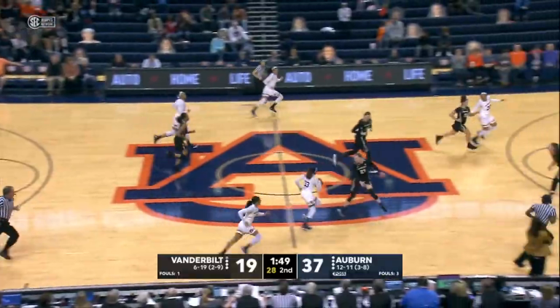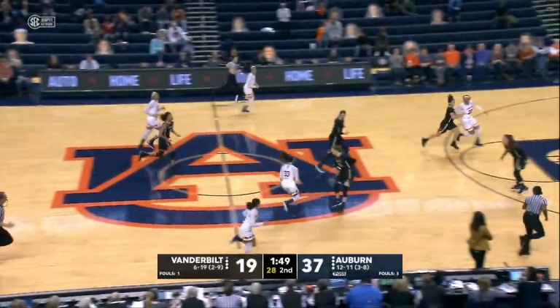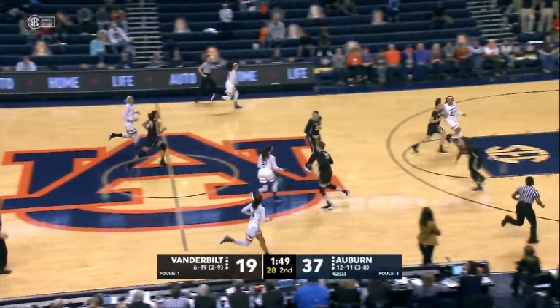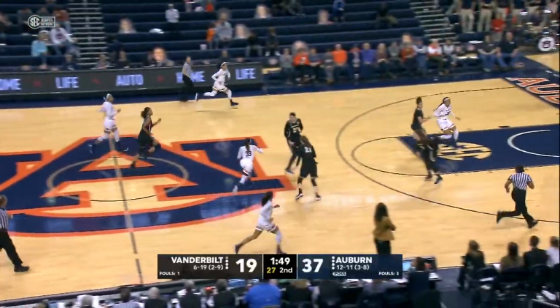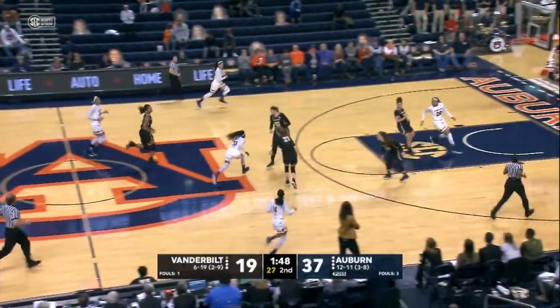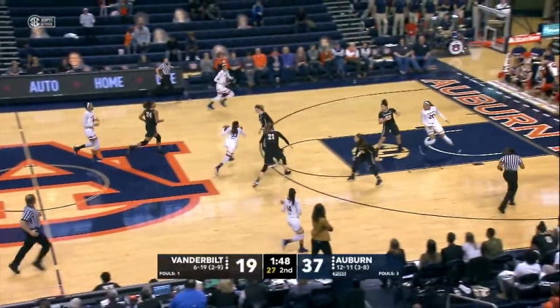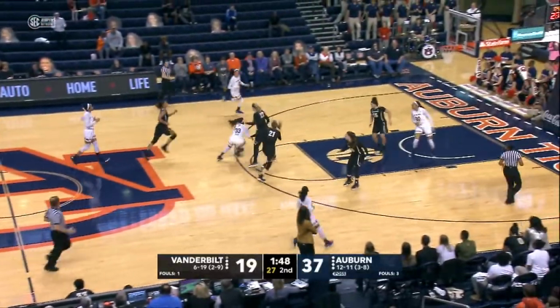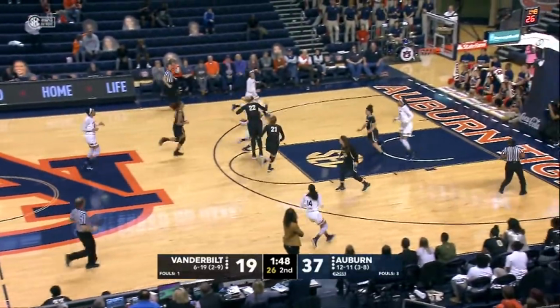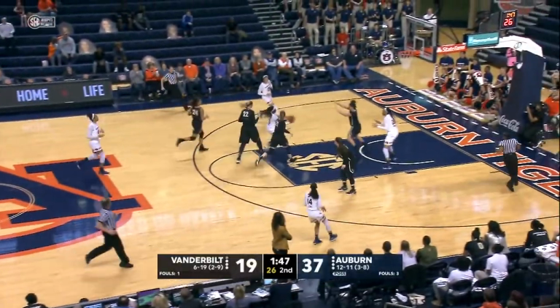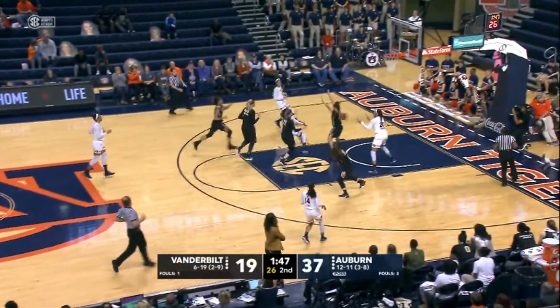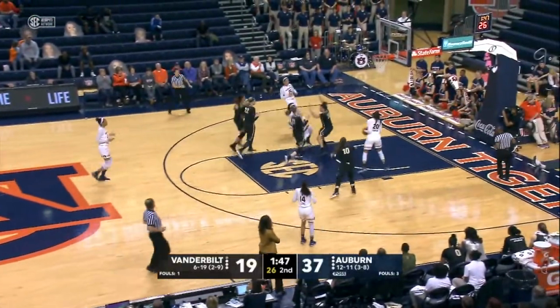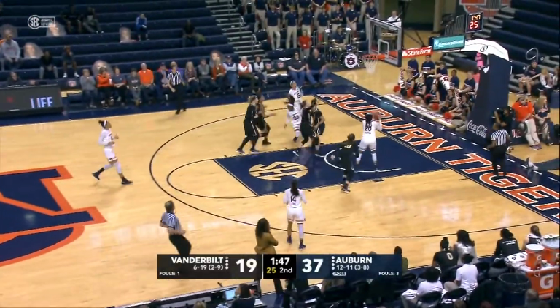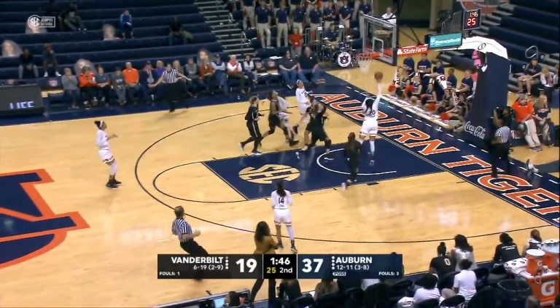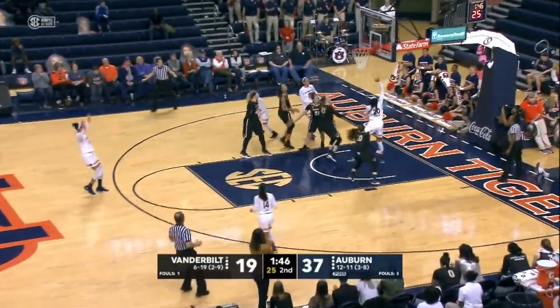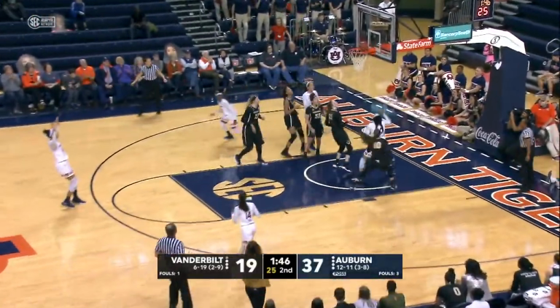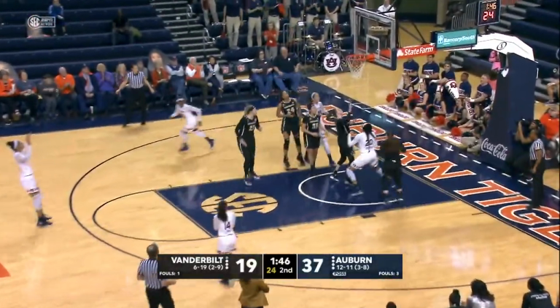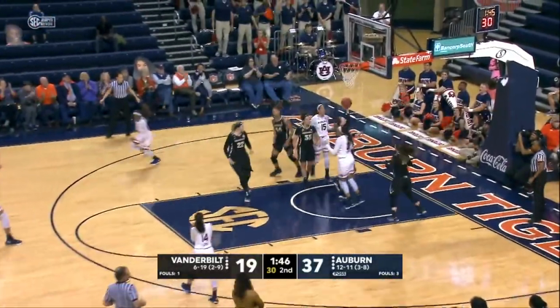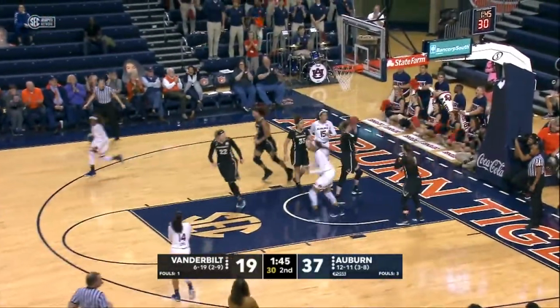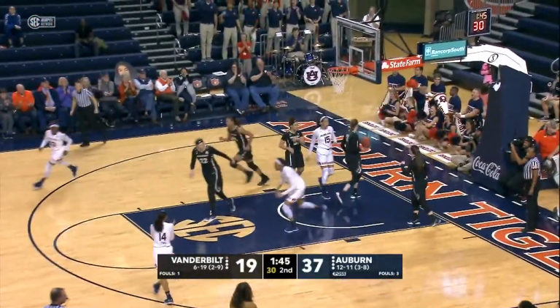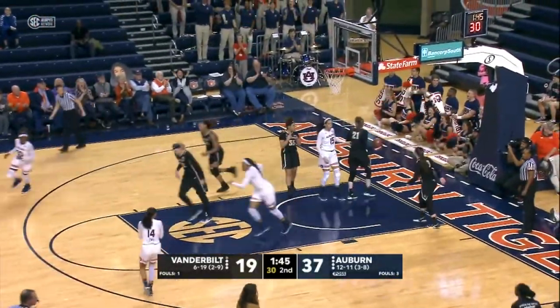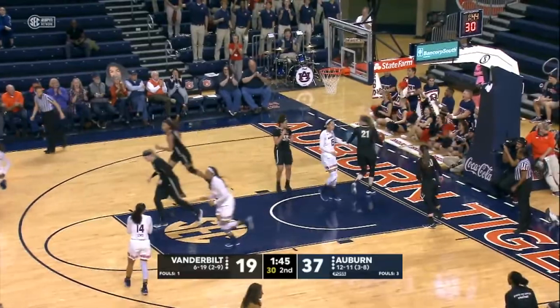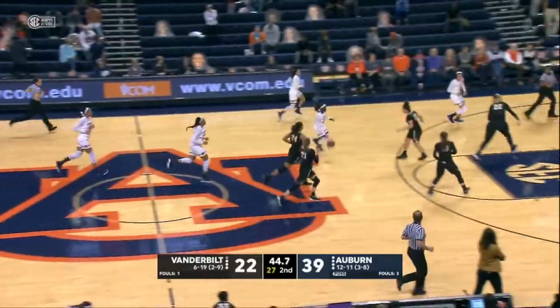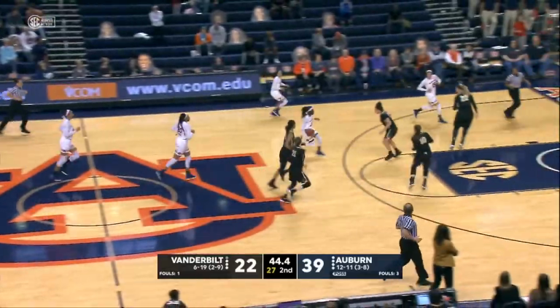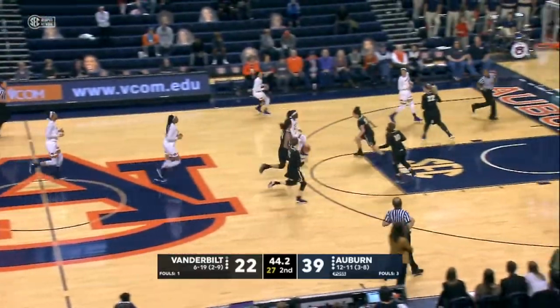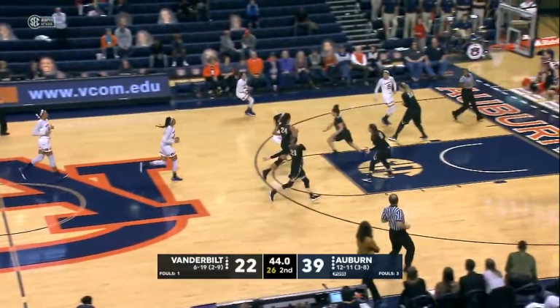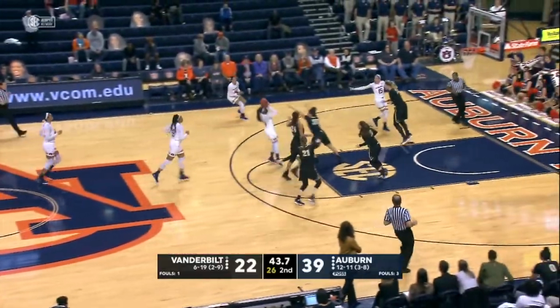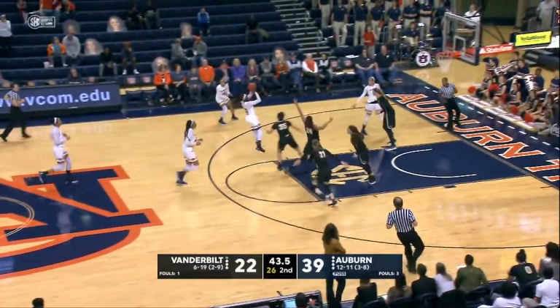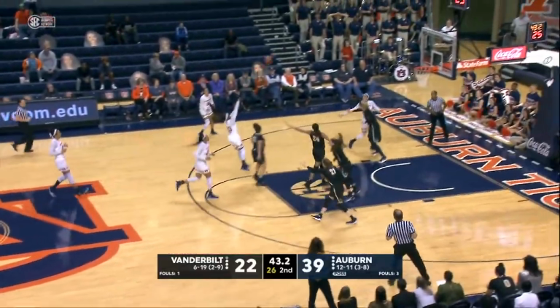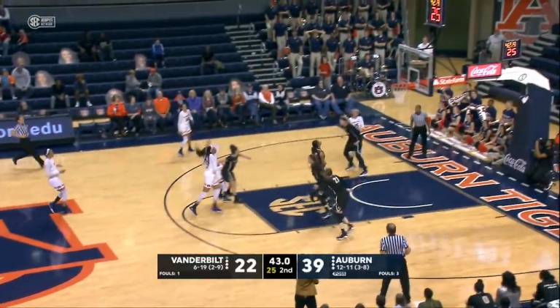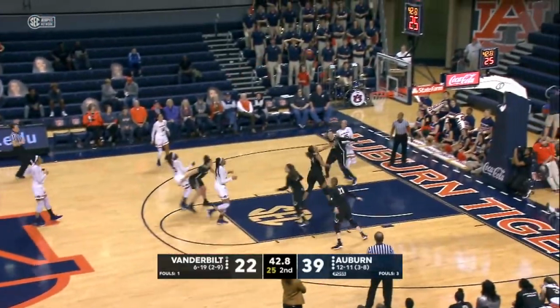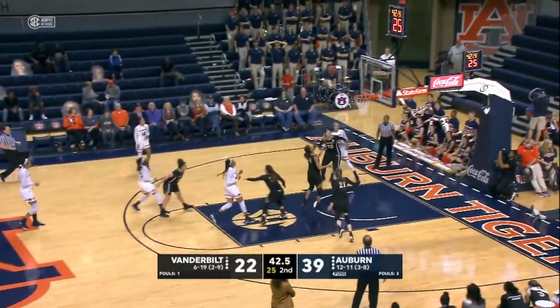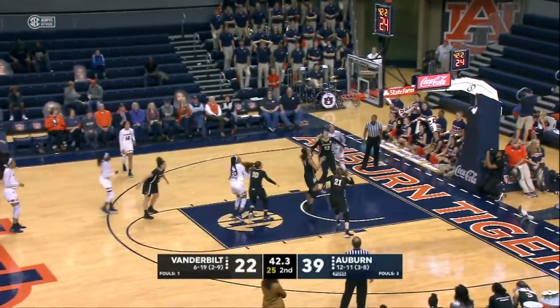Janiya across mid-court, left hand dribble down the left side of the lane, great dish — Thompson up and in. Janiya free throw line pull-up, 15 footer — good.